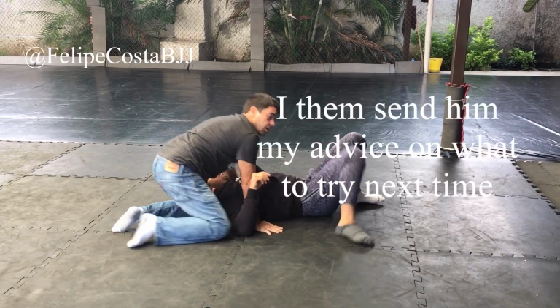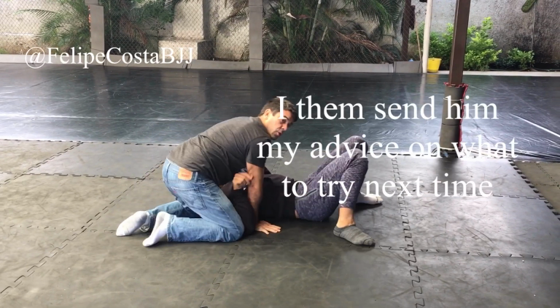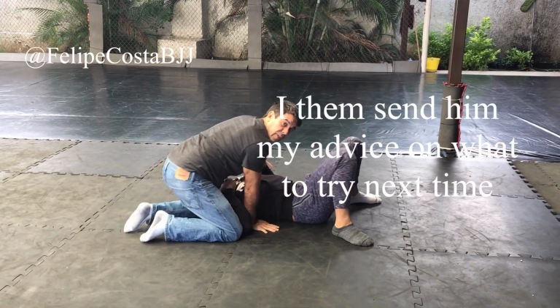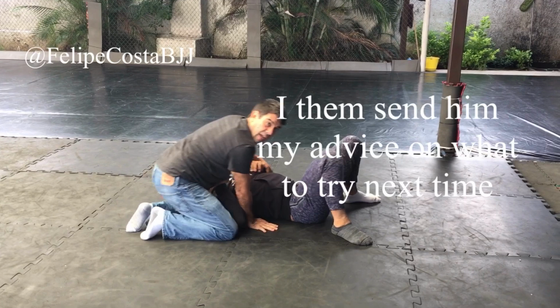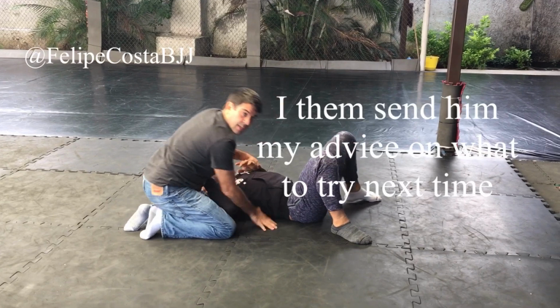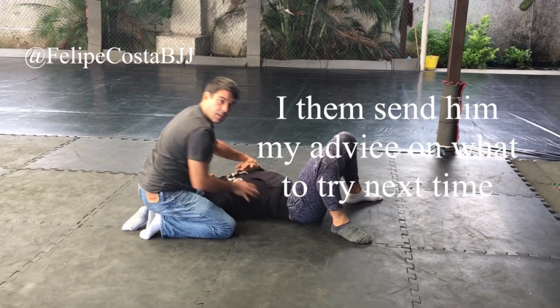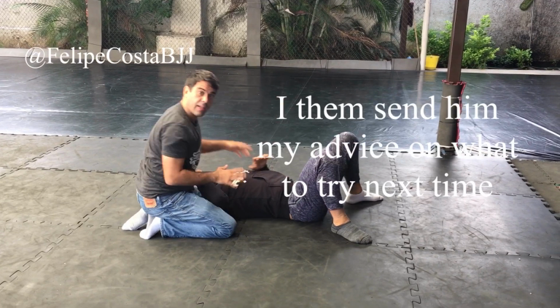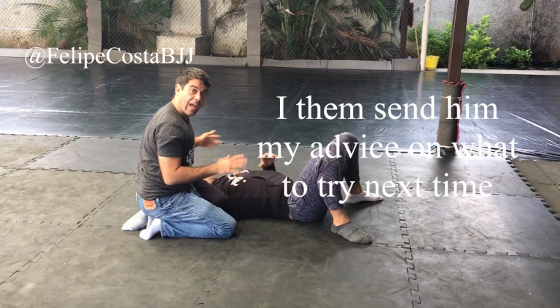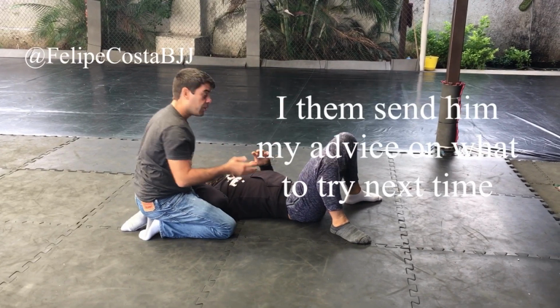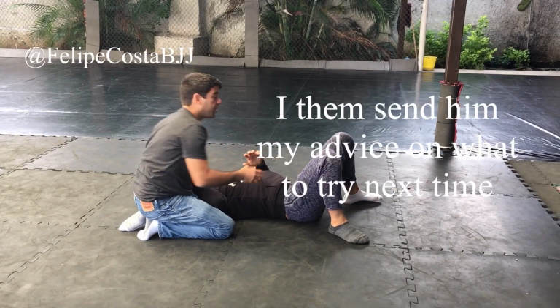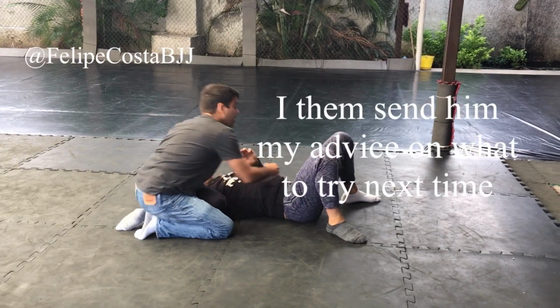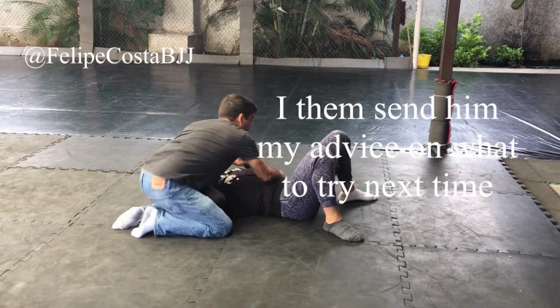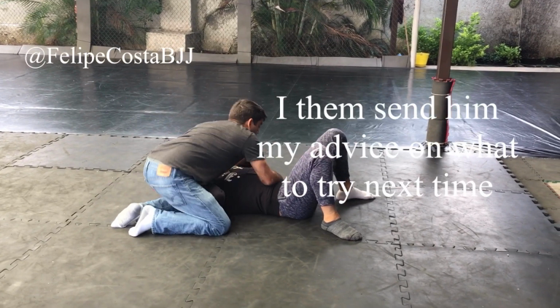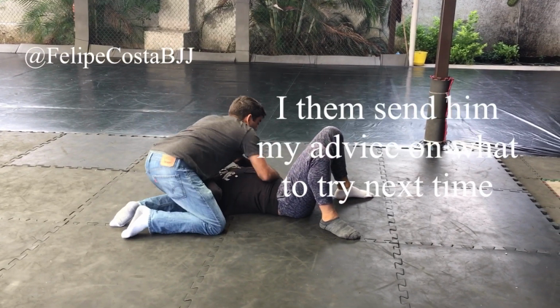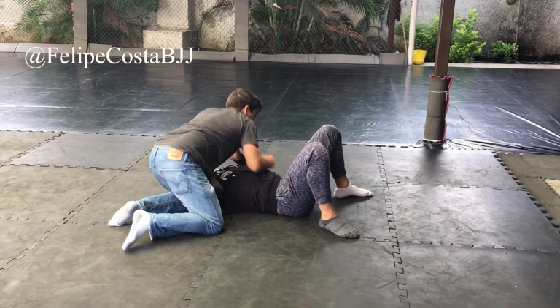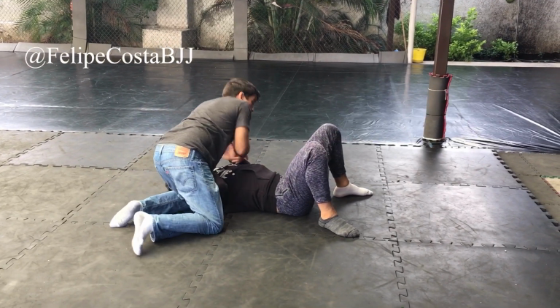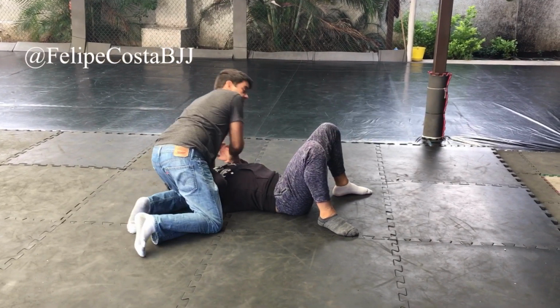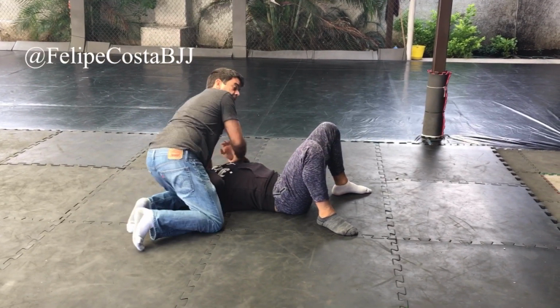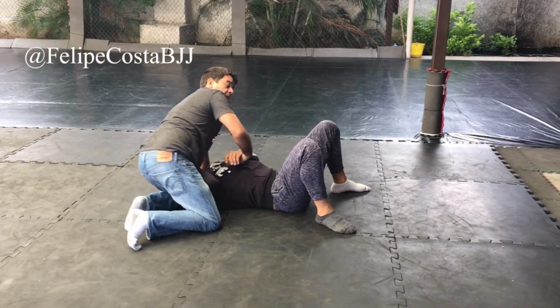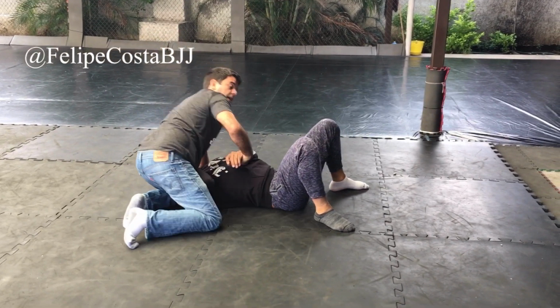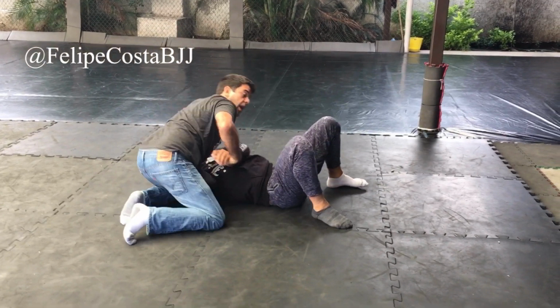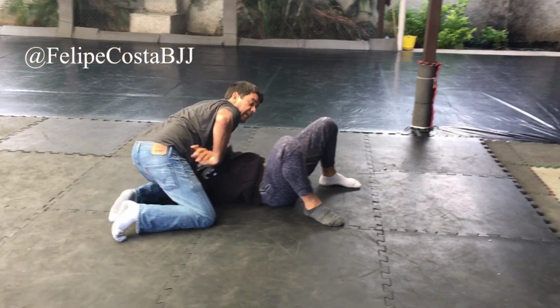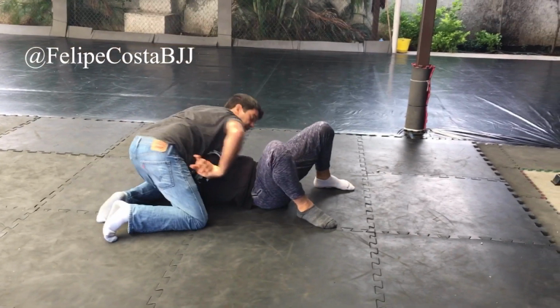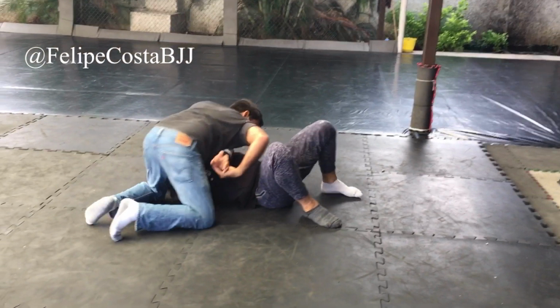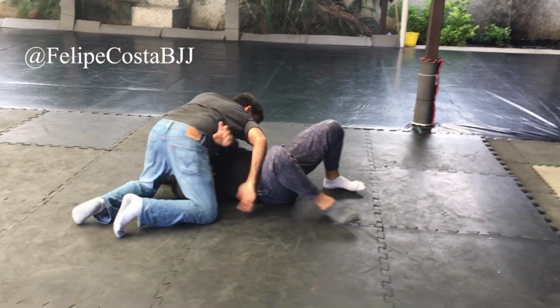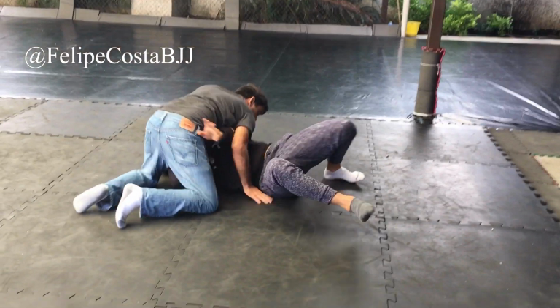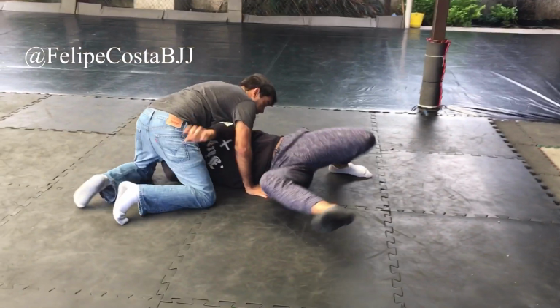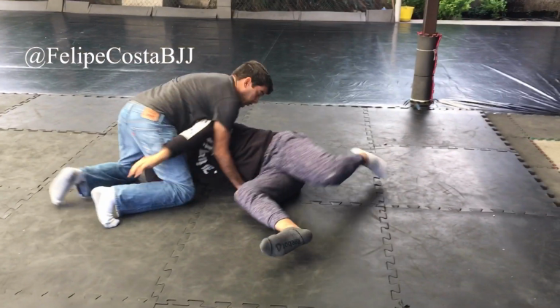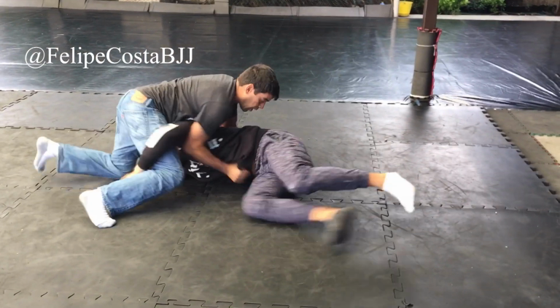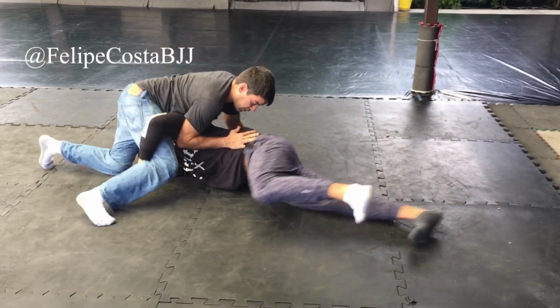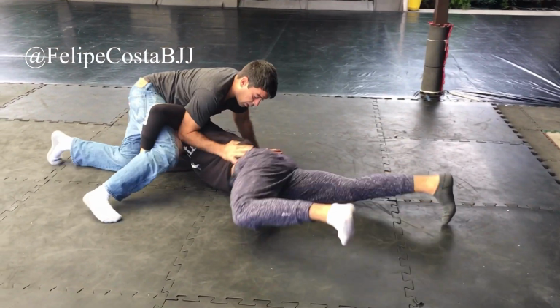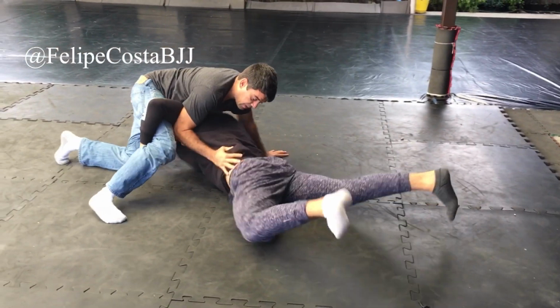The guy was here, we were controlling, he got in, and he started to stop here.